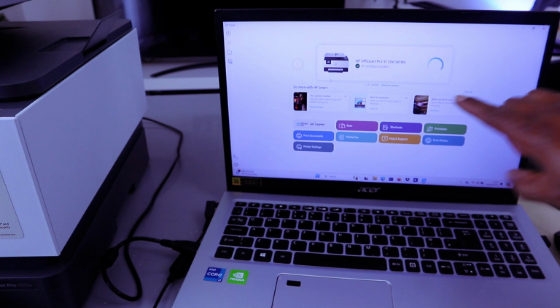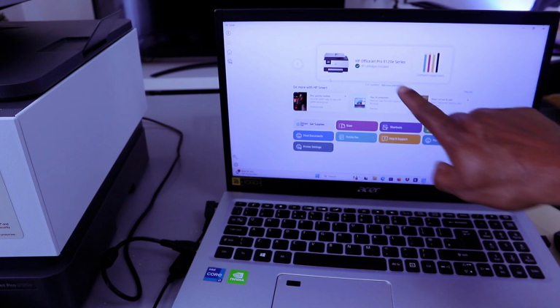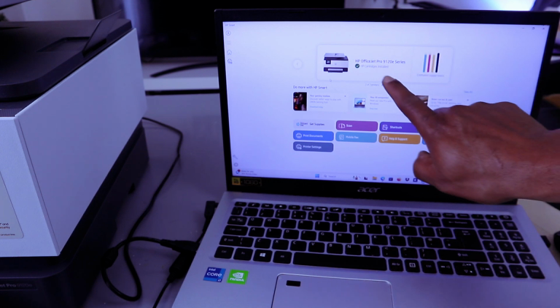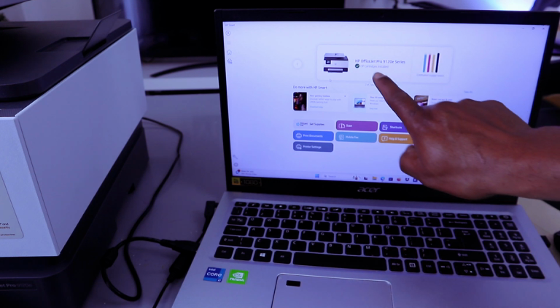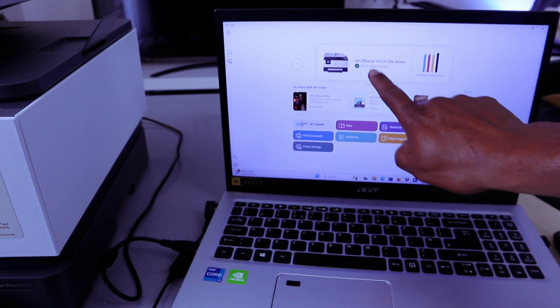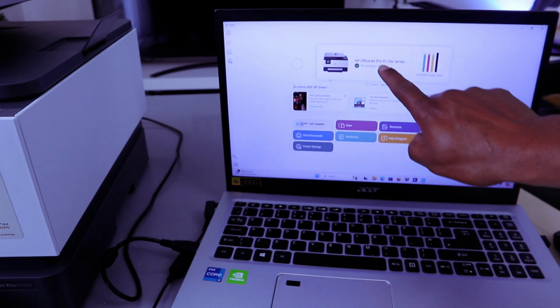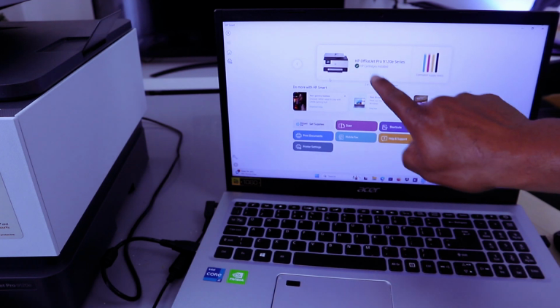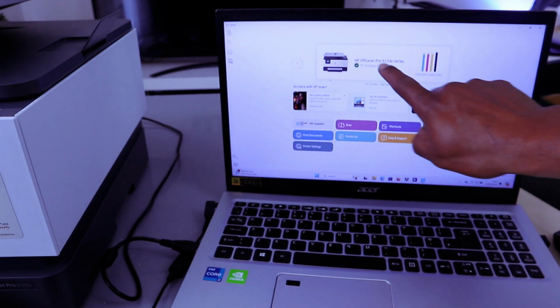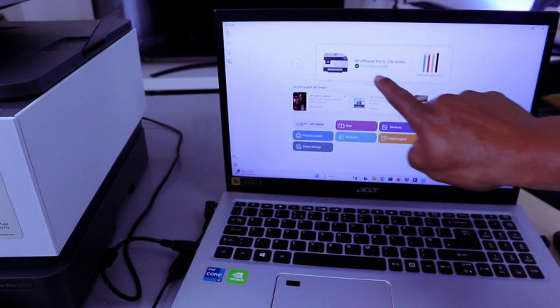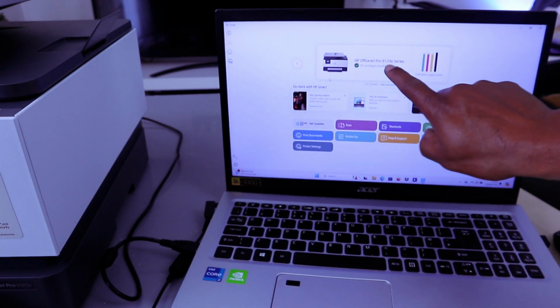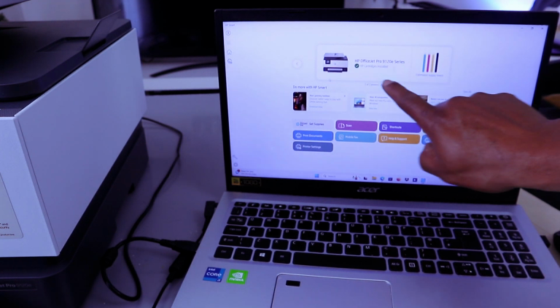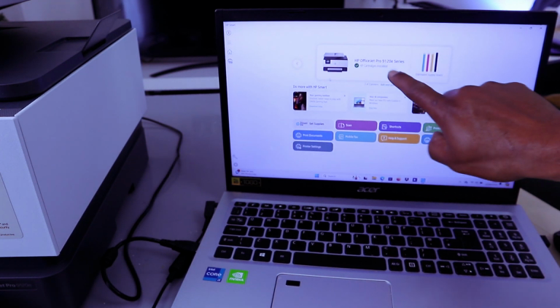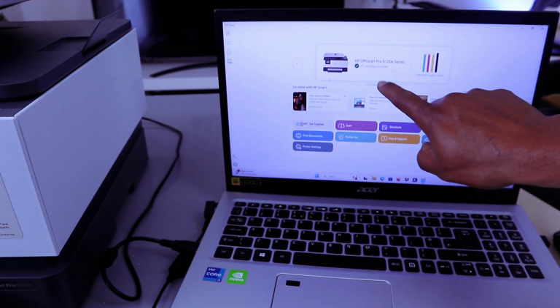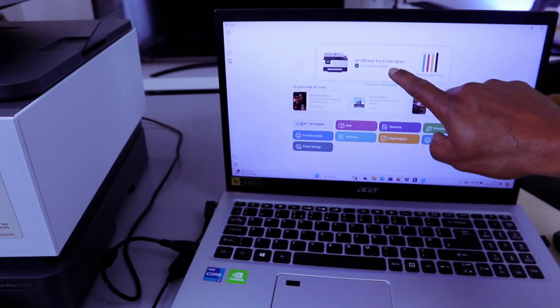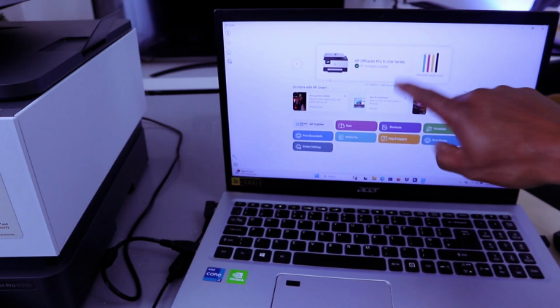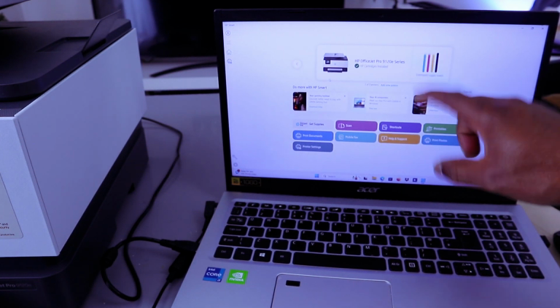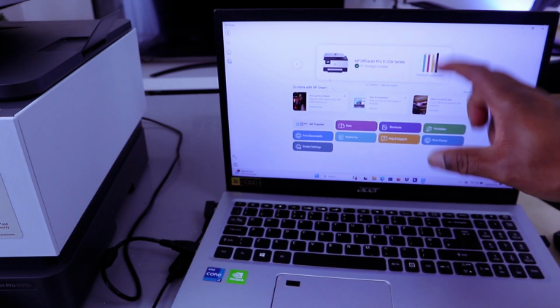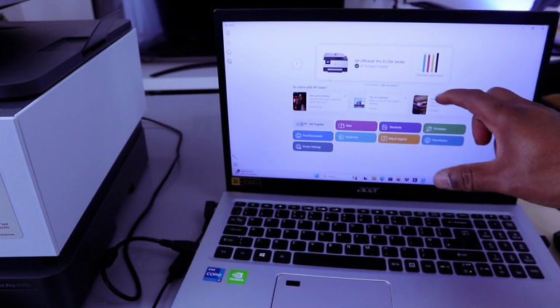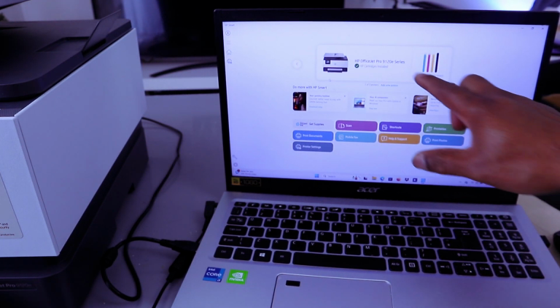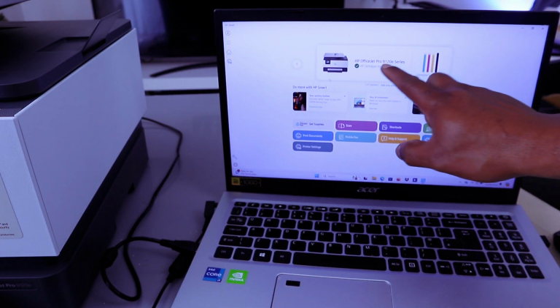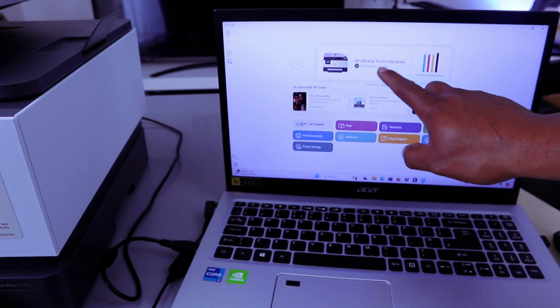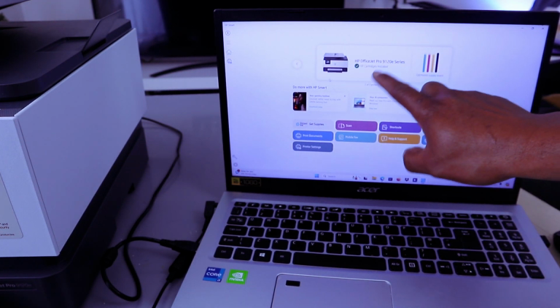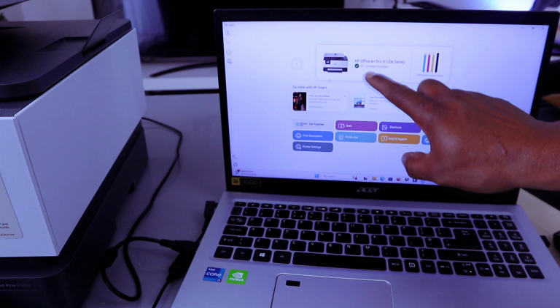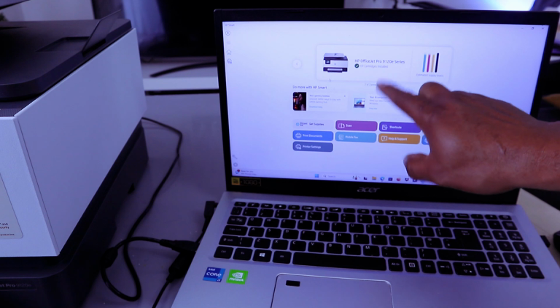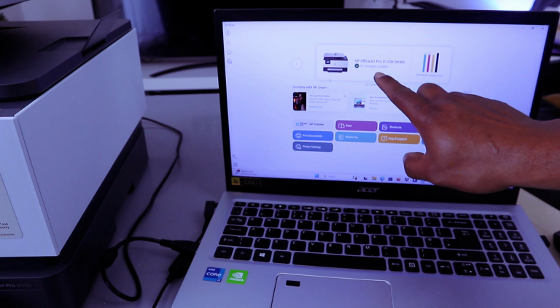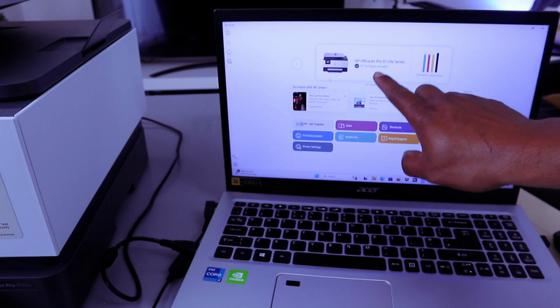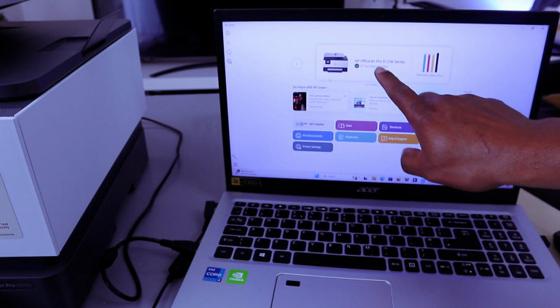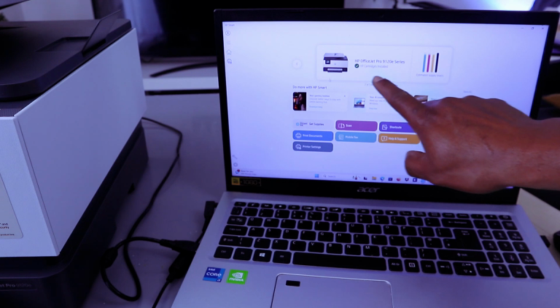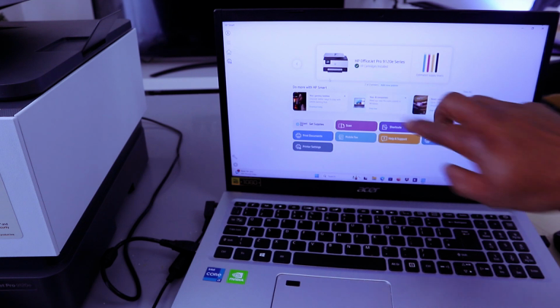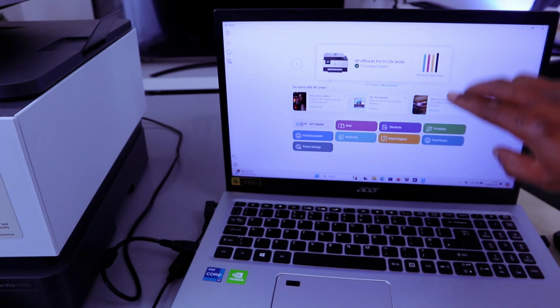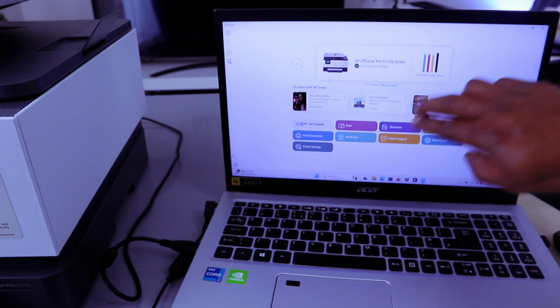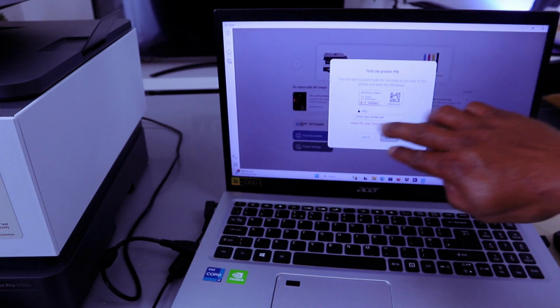Here we go — the printer is ready. This is how to connect this printer, and the printer is ready.